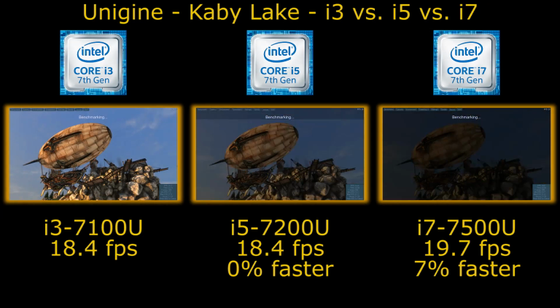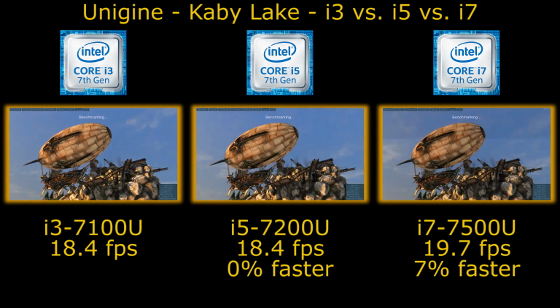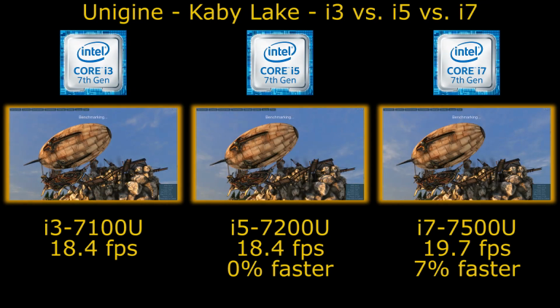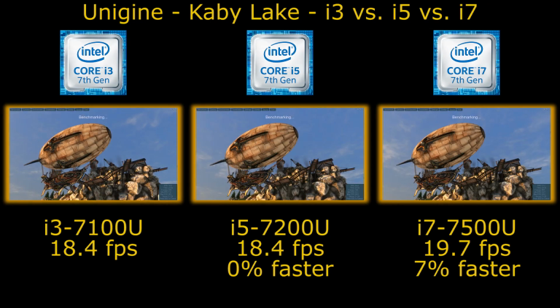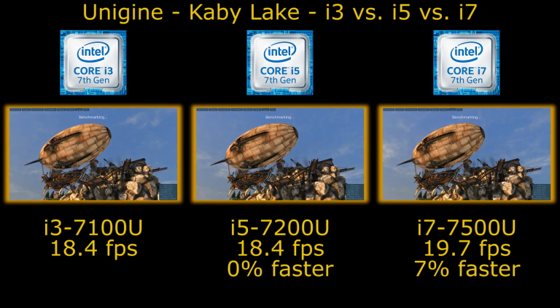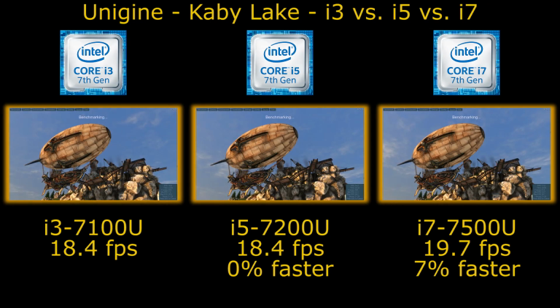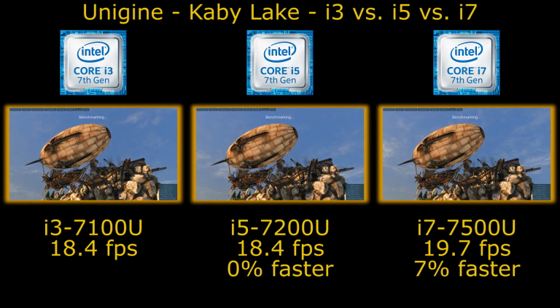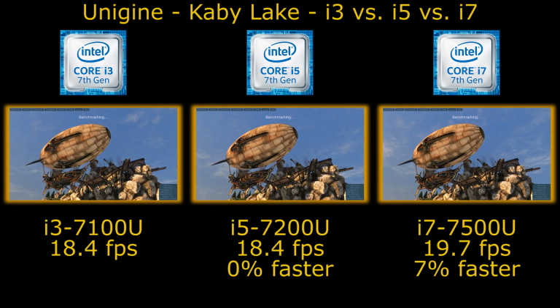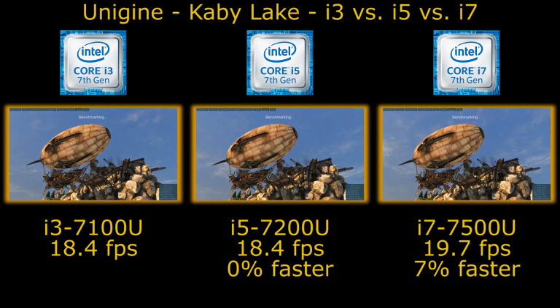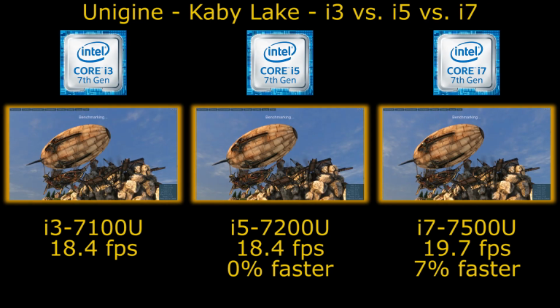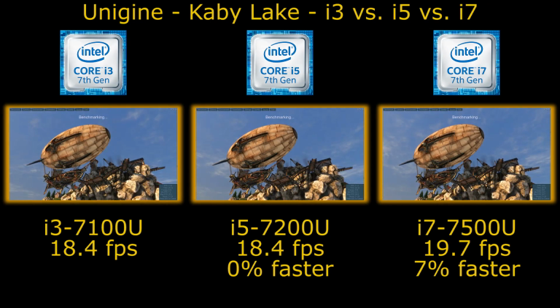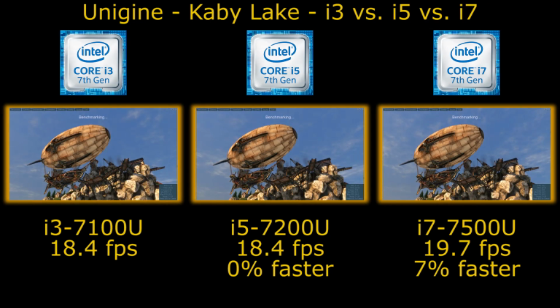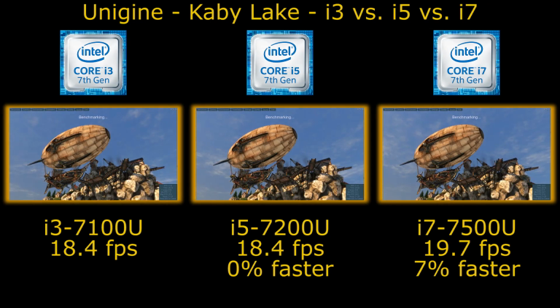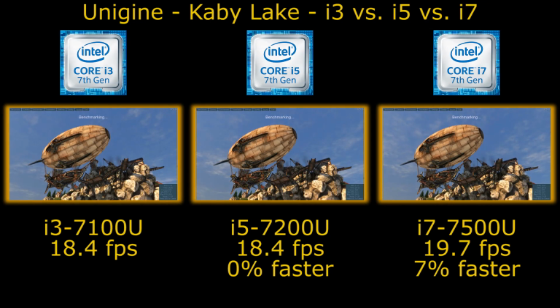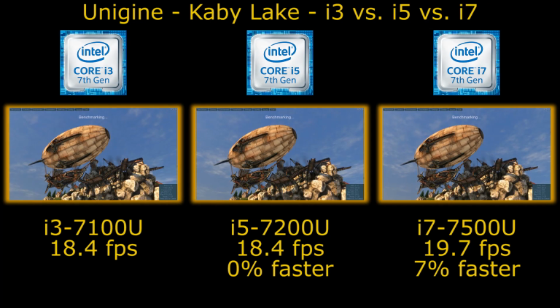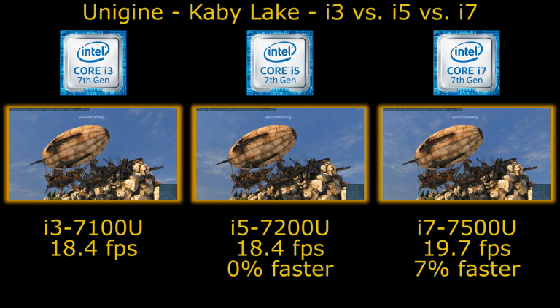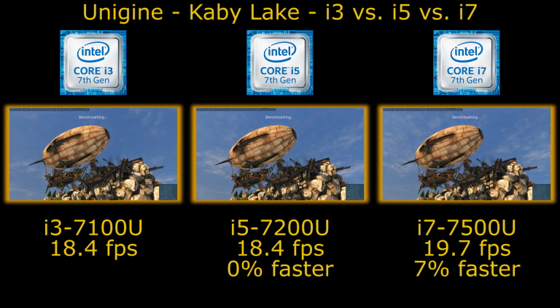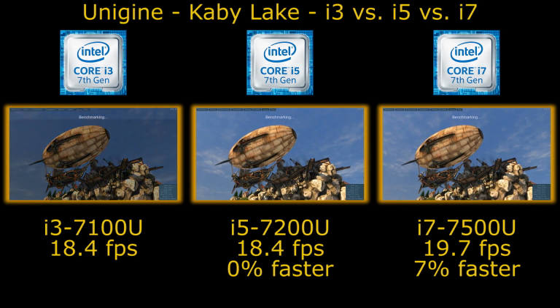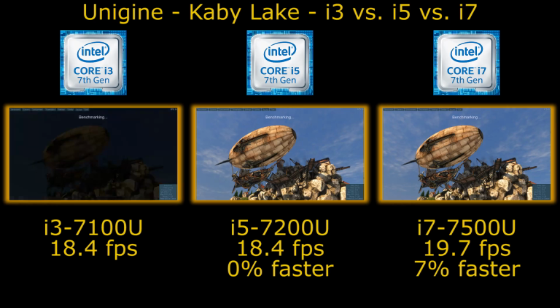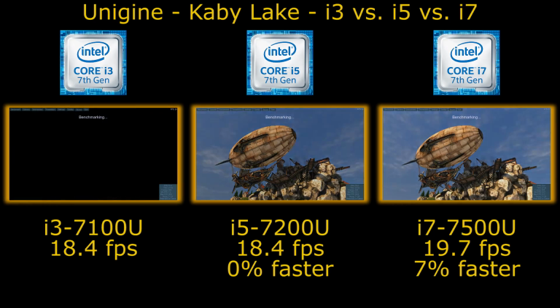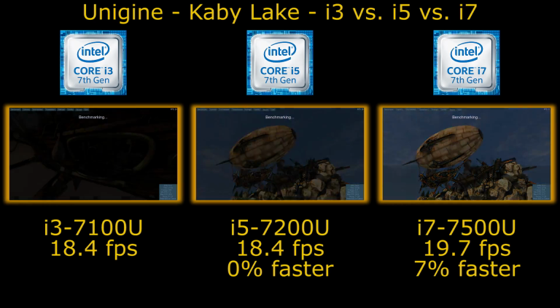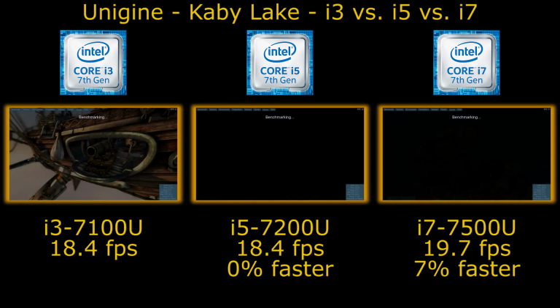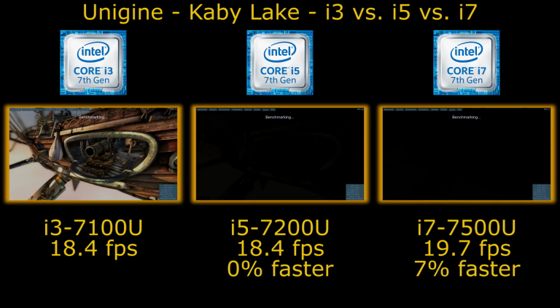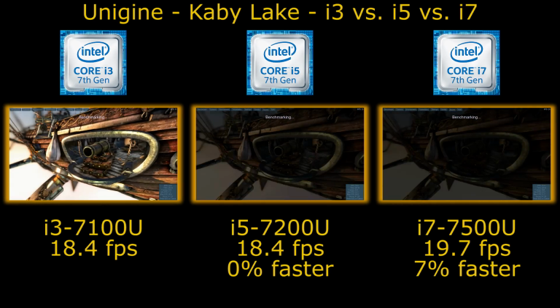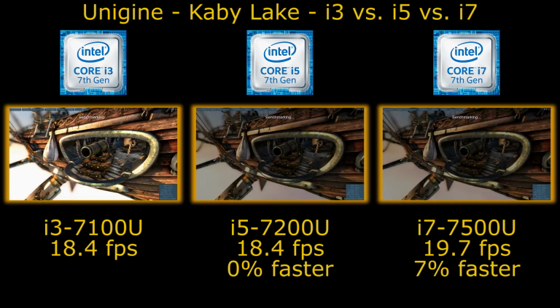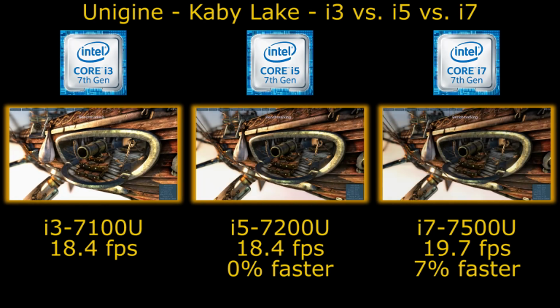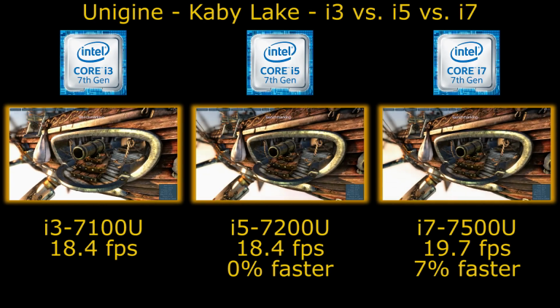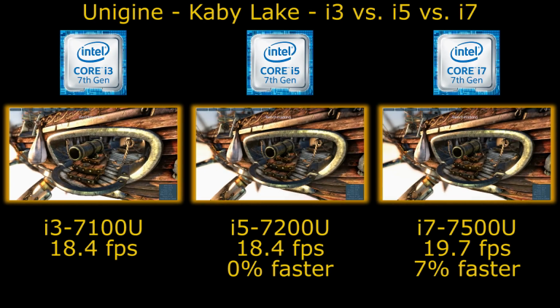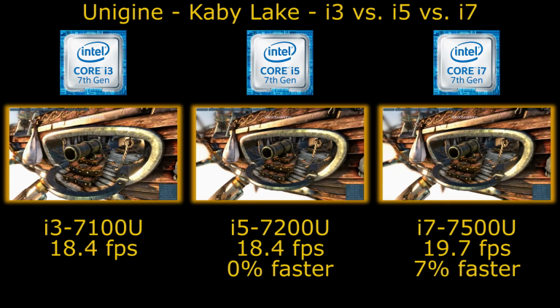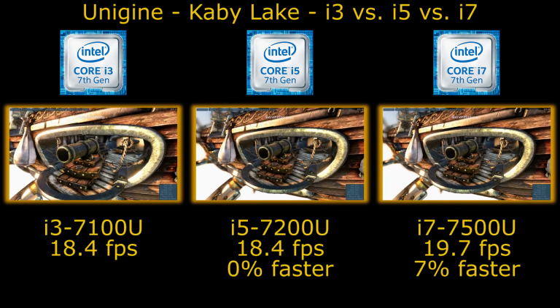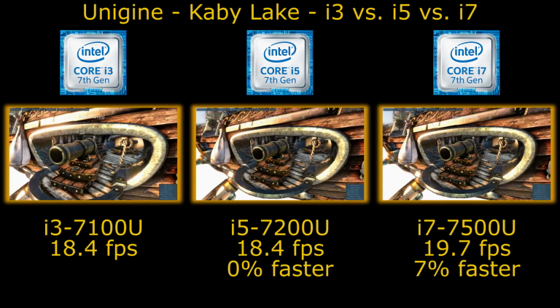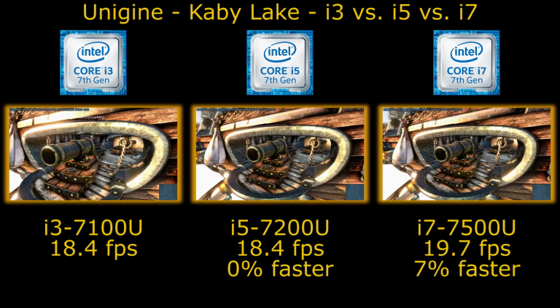Everything is identical except for the processor, and what we're looking at here is the performance difference between the i3, i5, and i7.